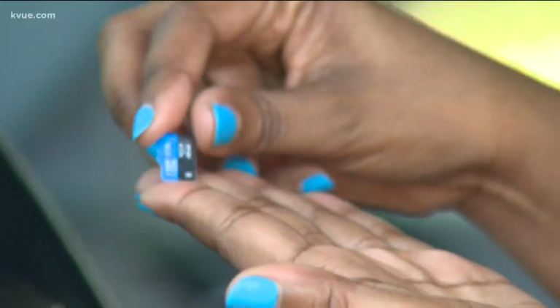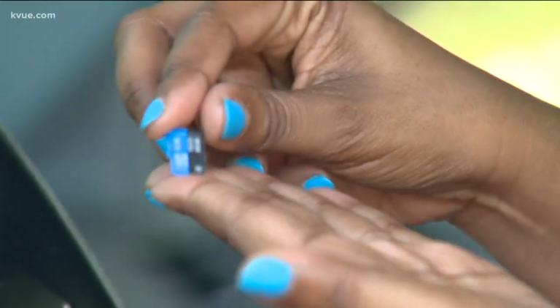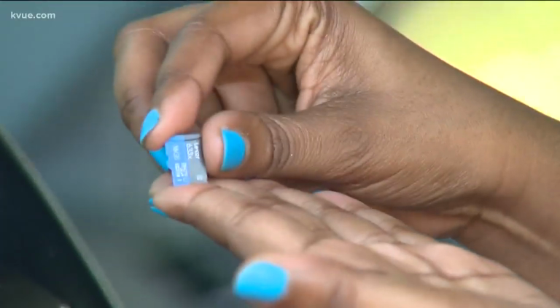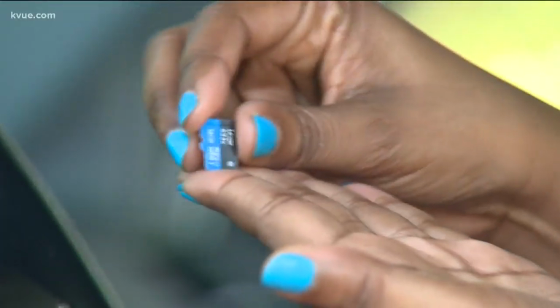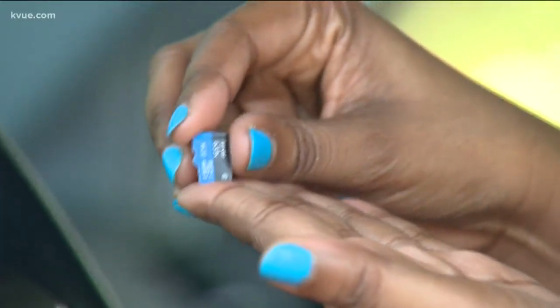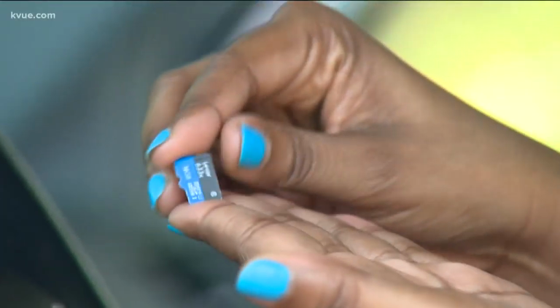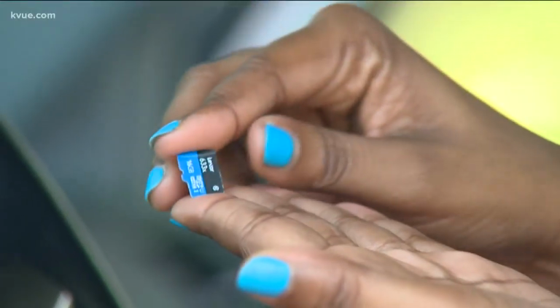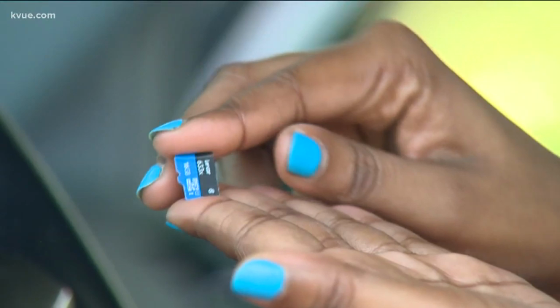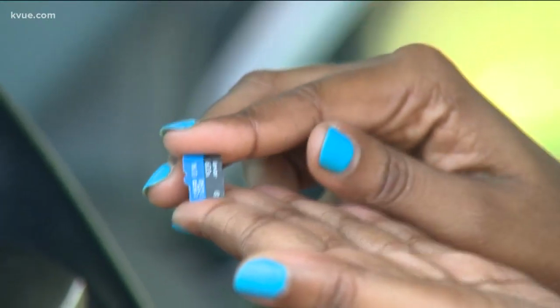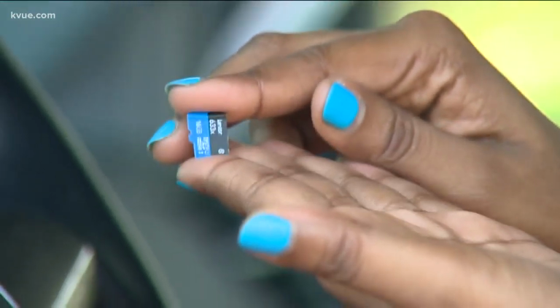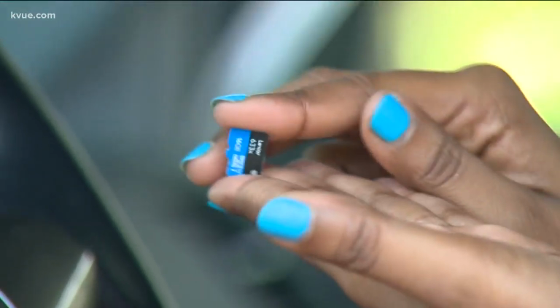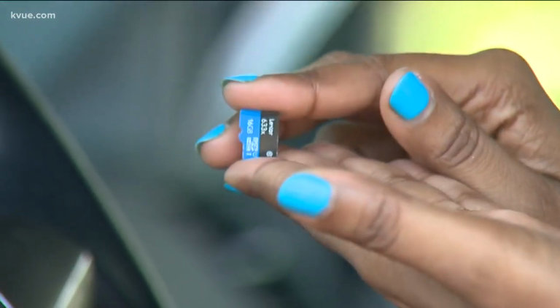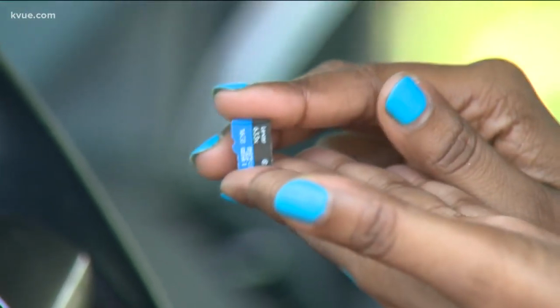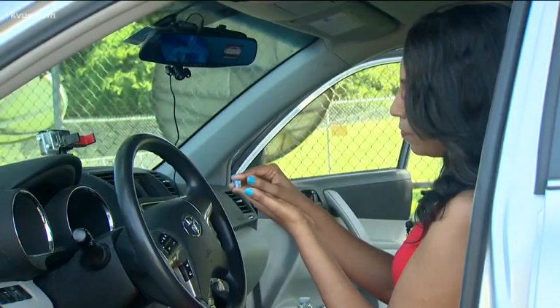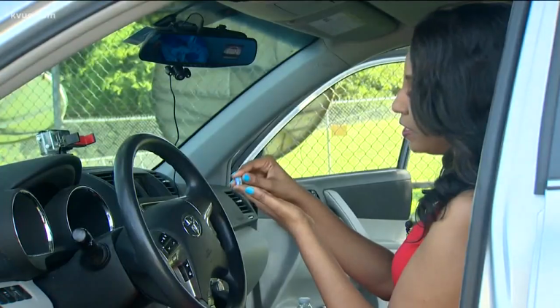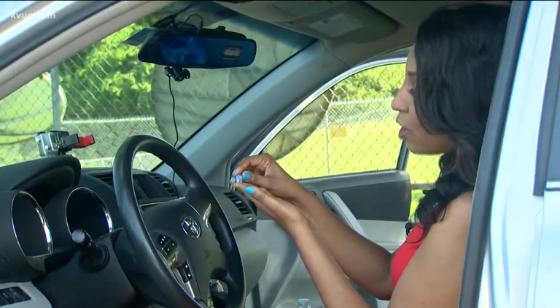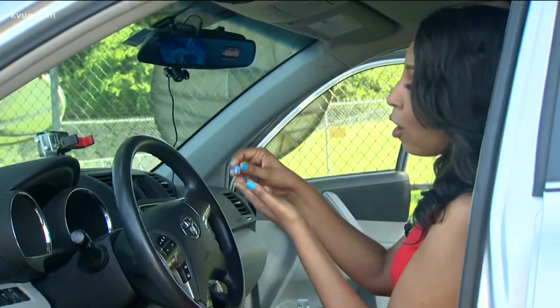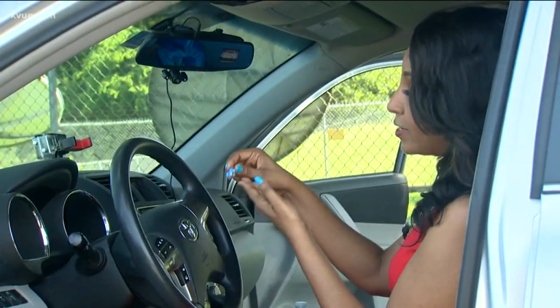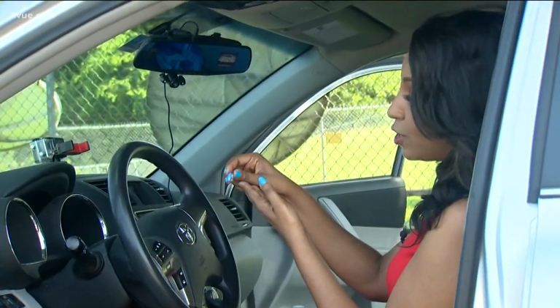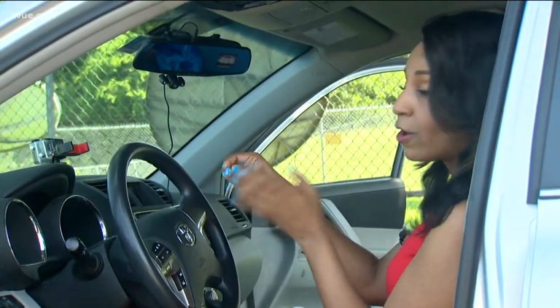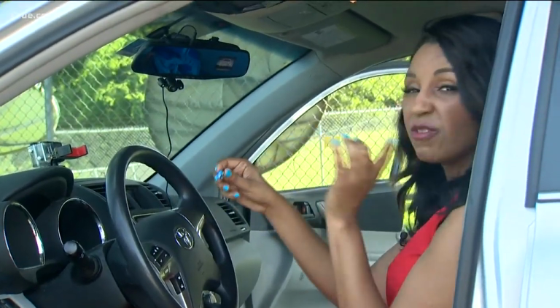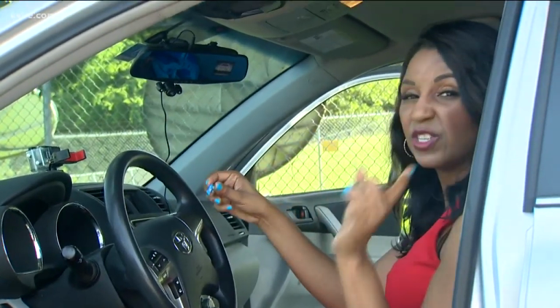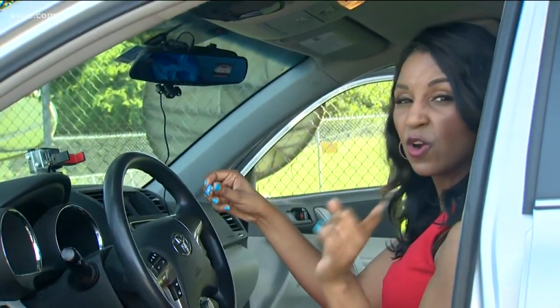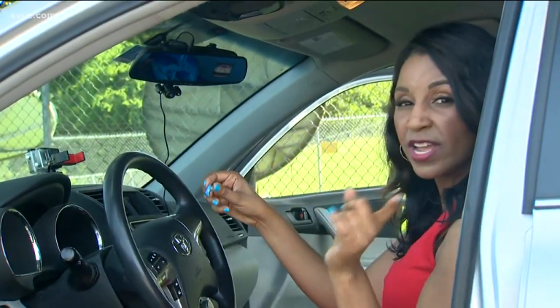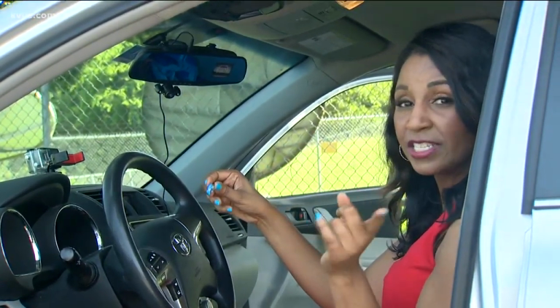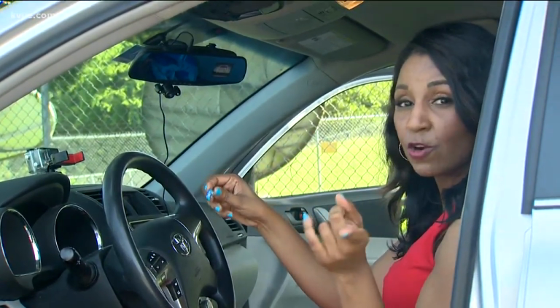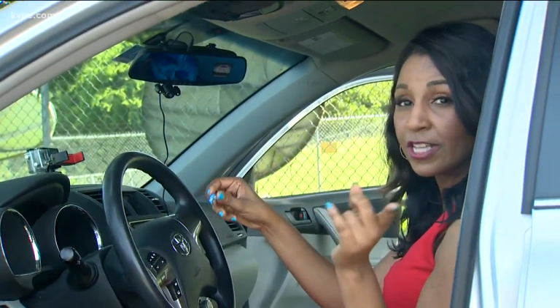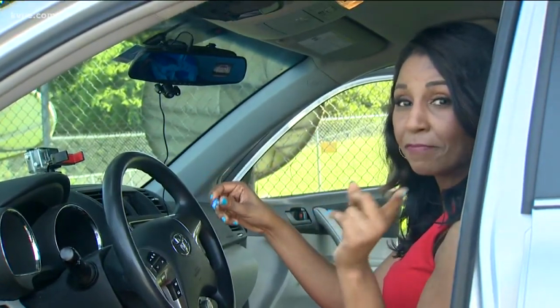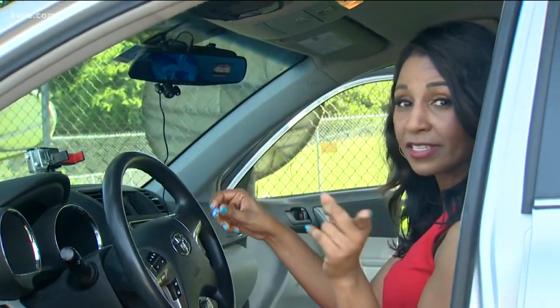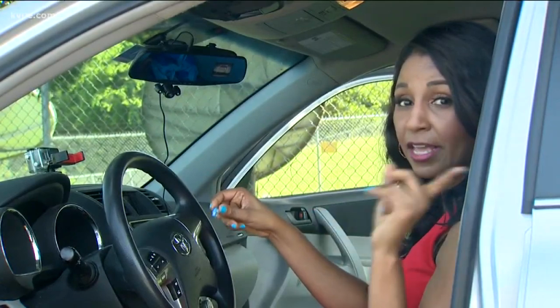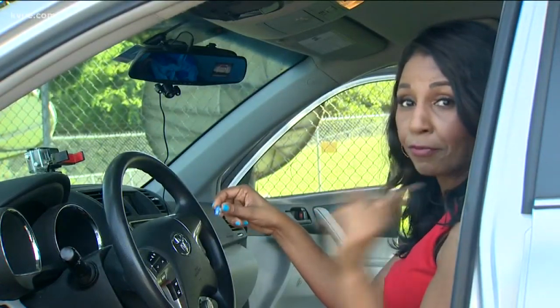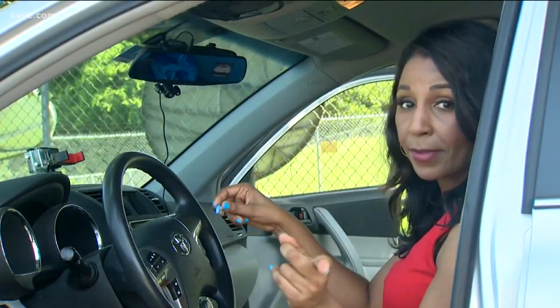Oh yeah, and don't forget that SD card. This is our SD card — there was no SD card in that box like they promised.